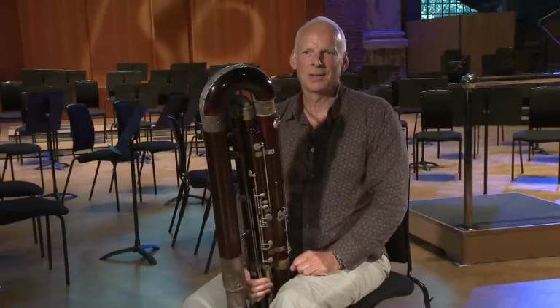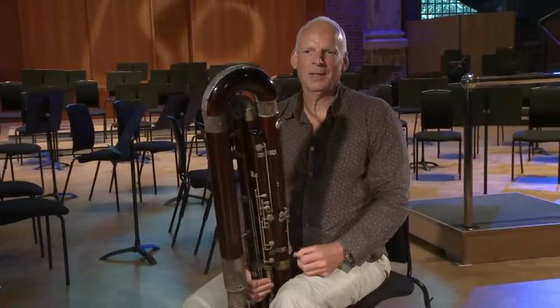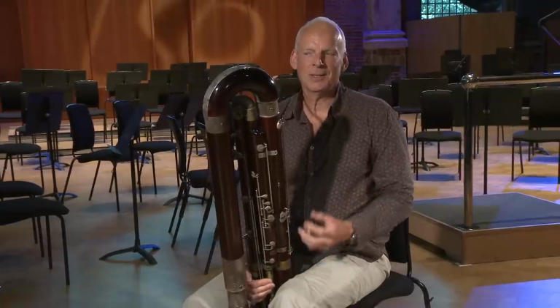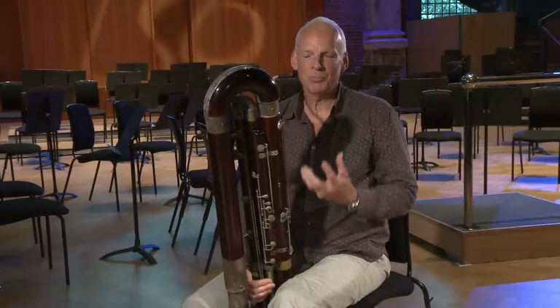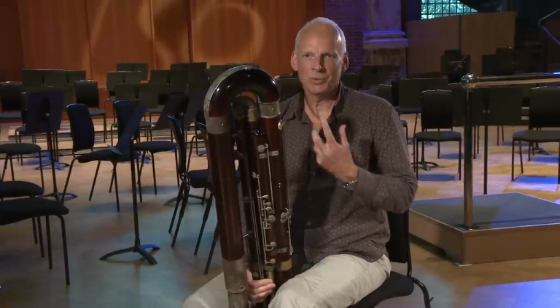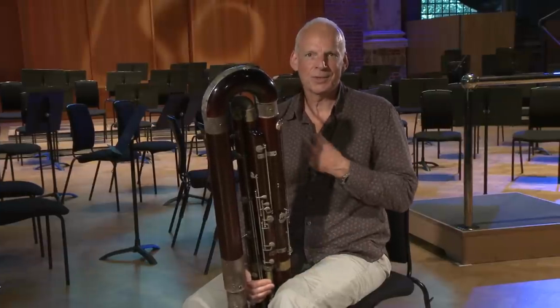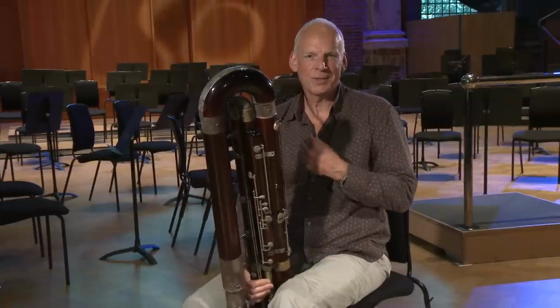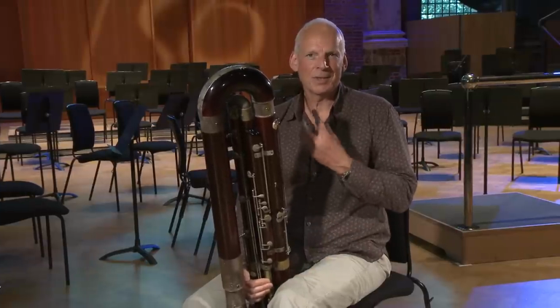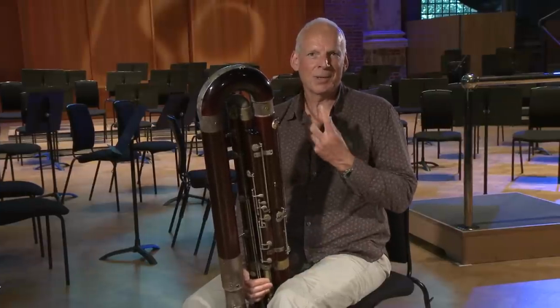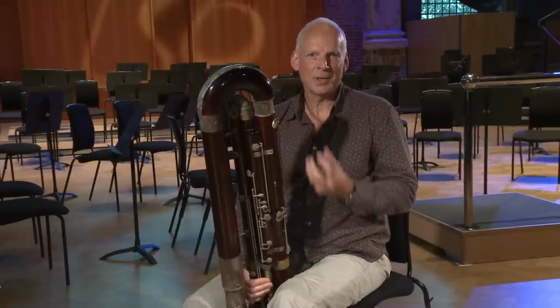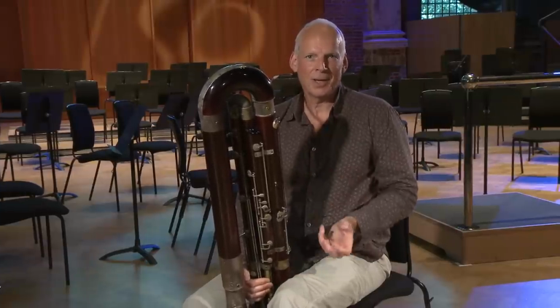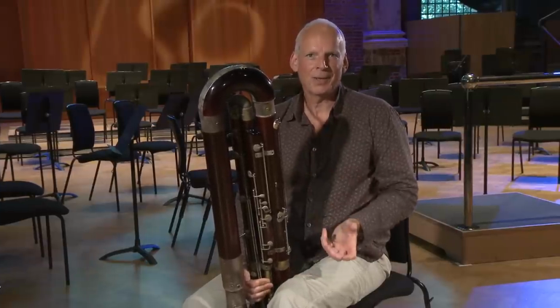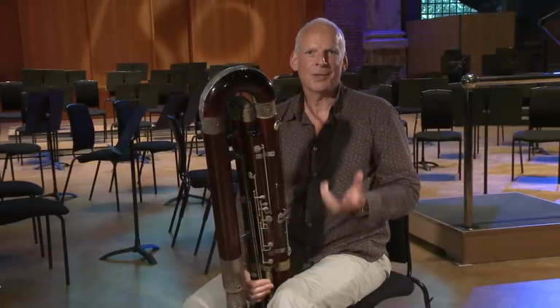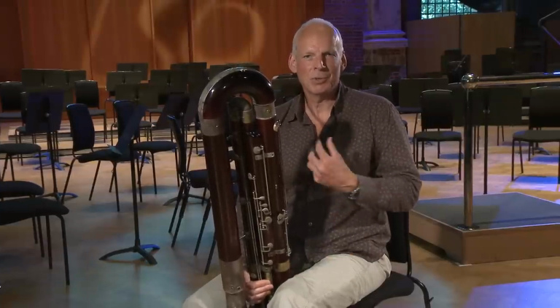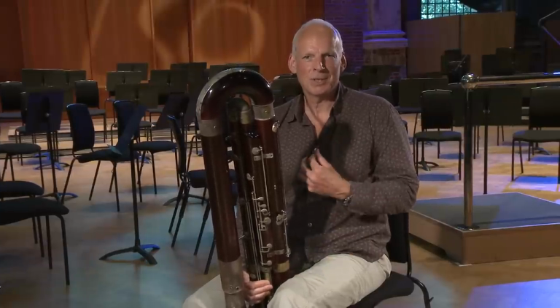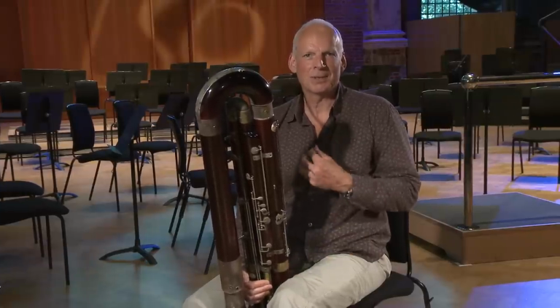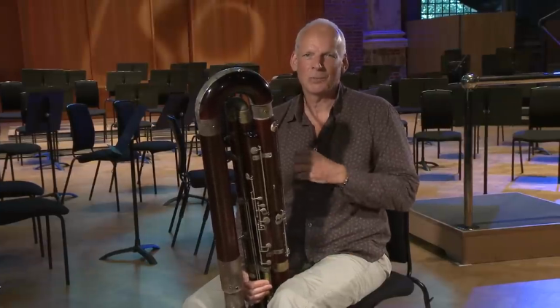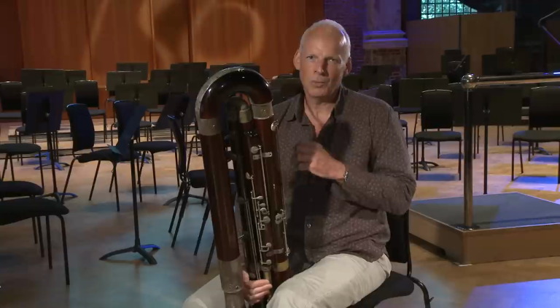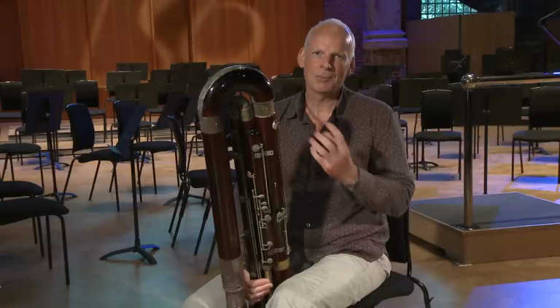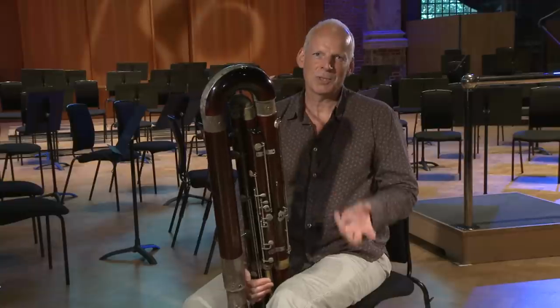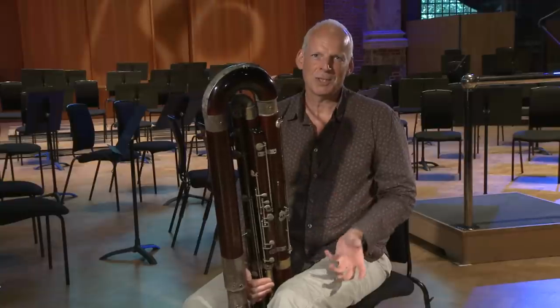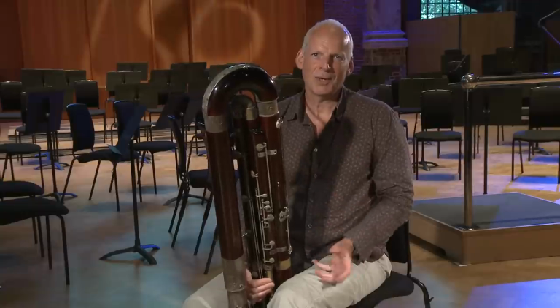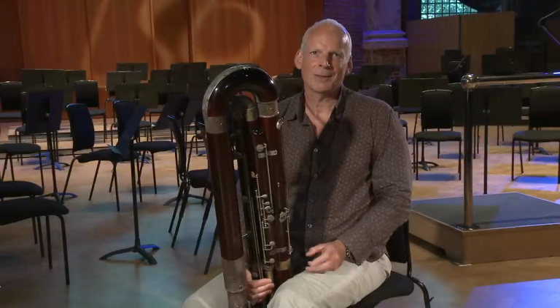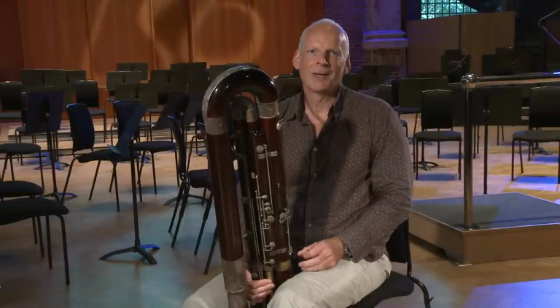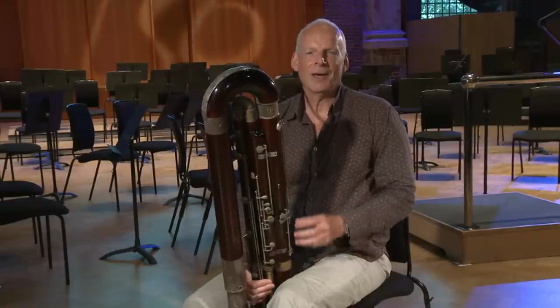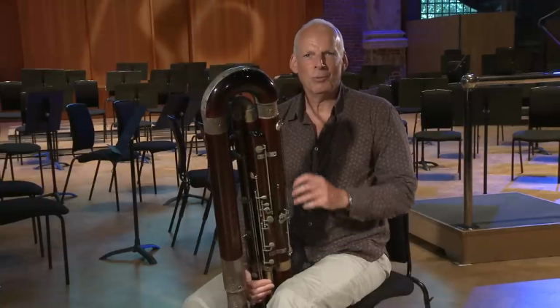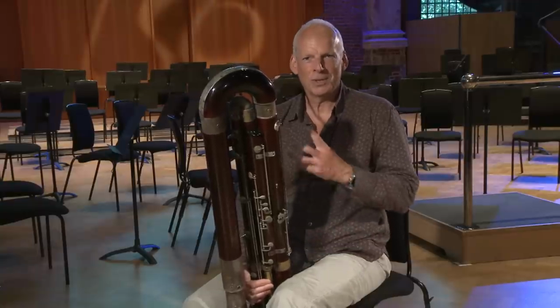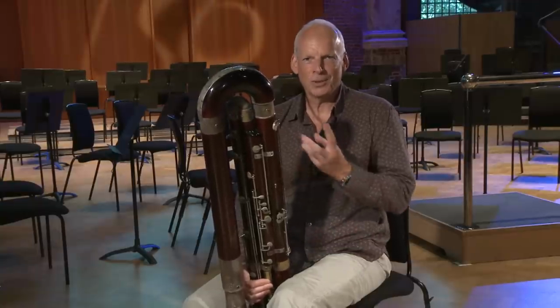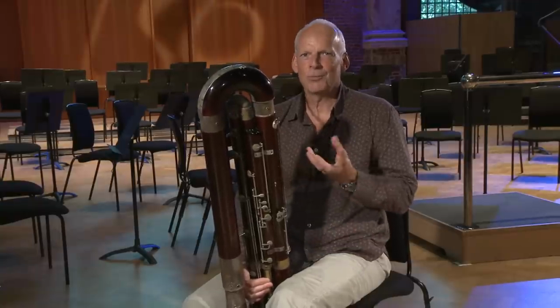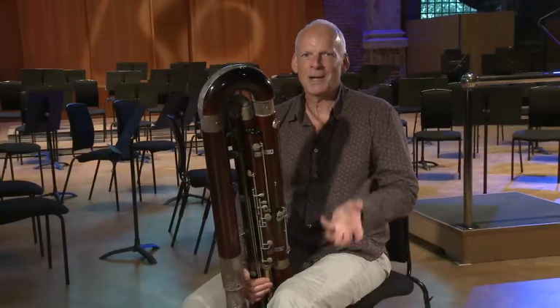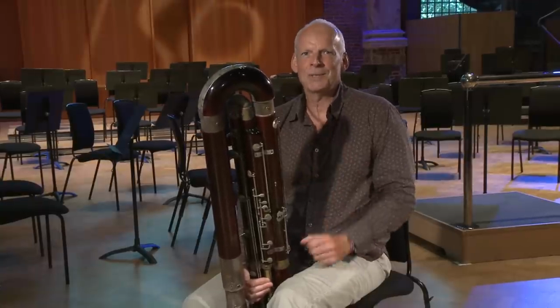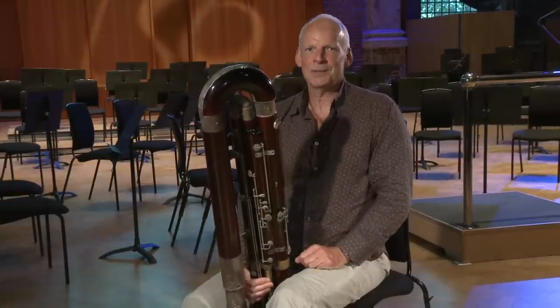It's important to think about the line and the music — where the music's going and what's going on around it.